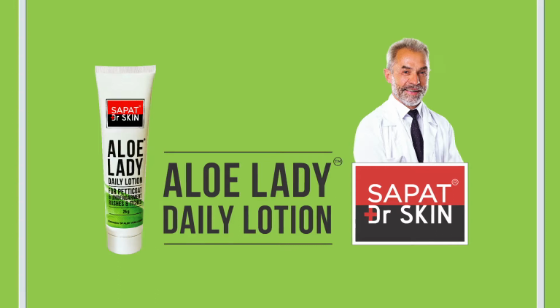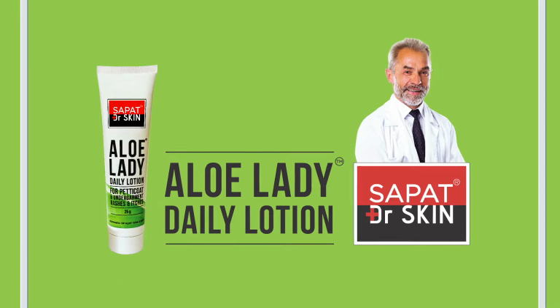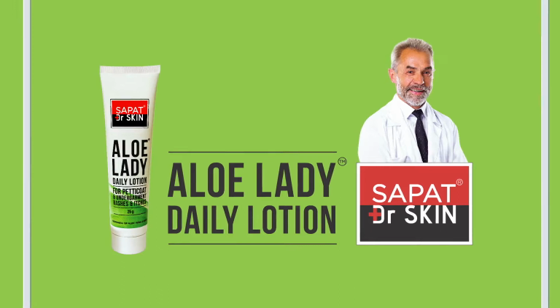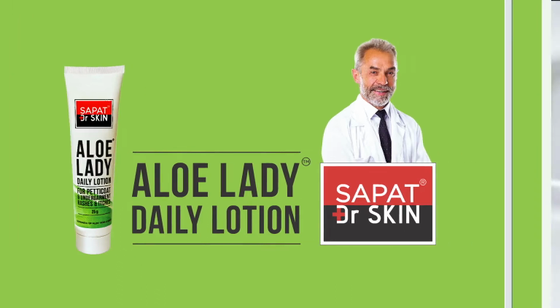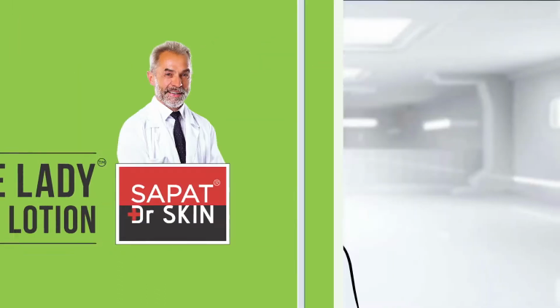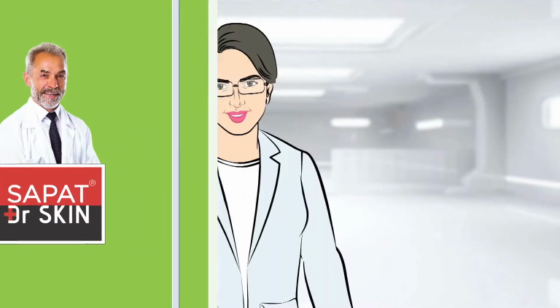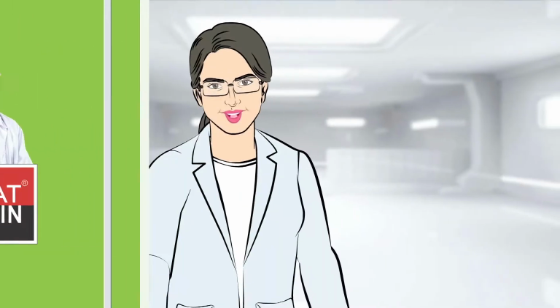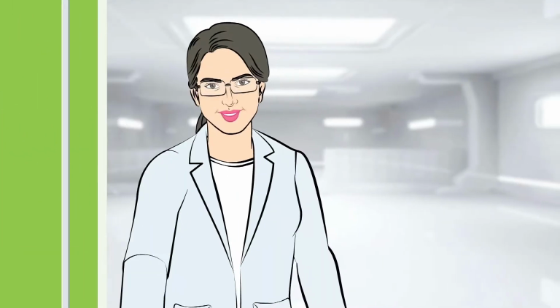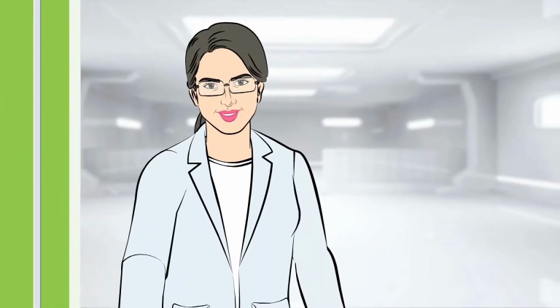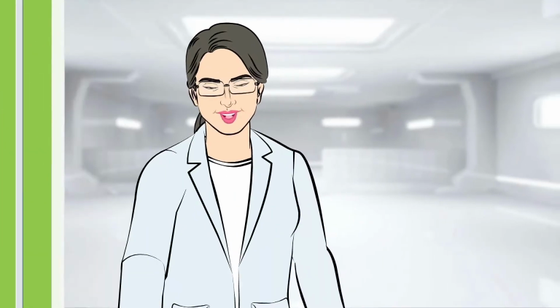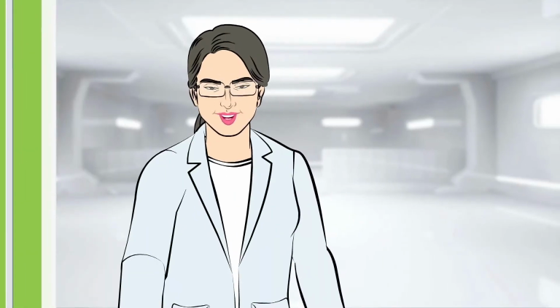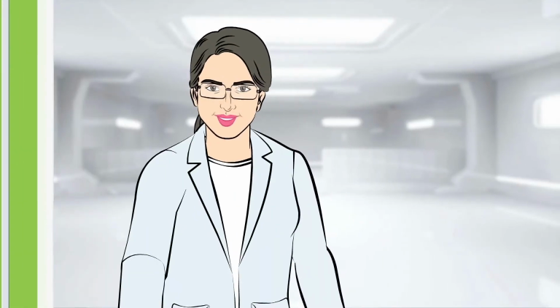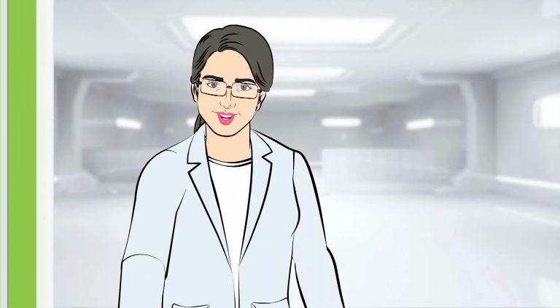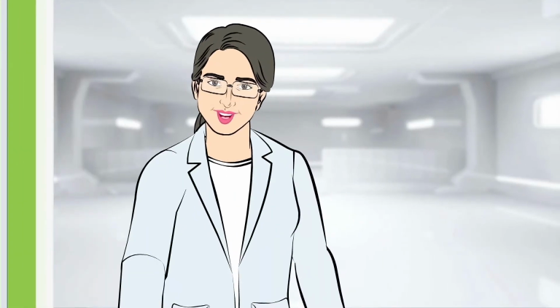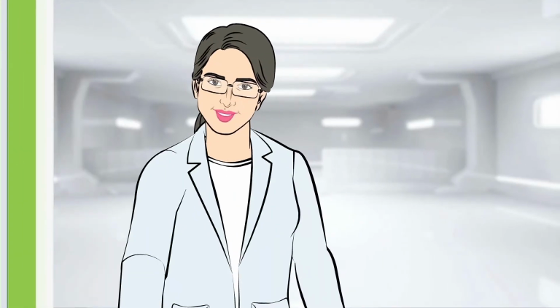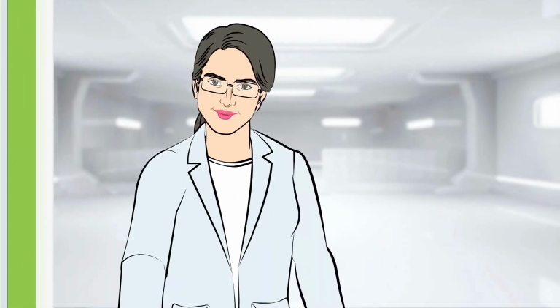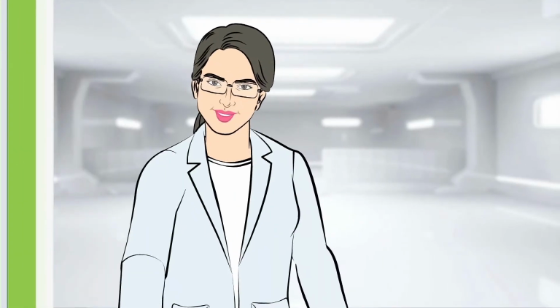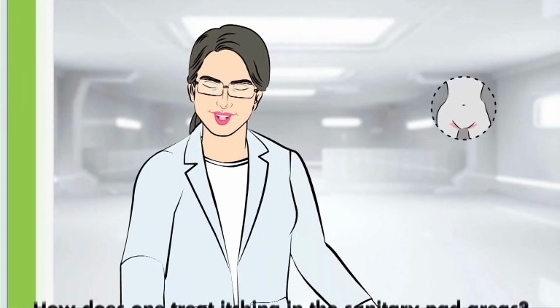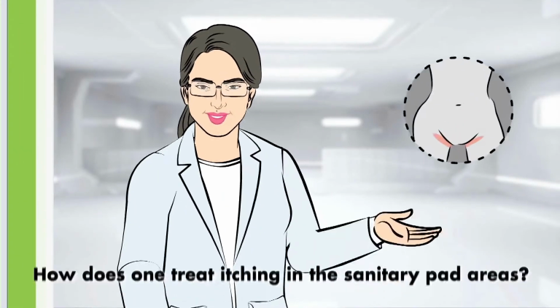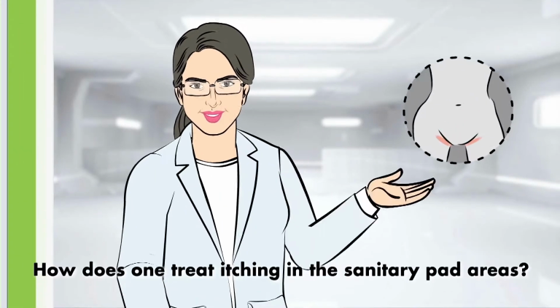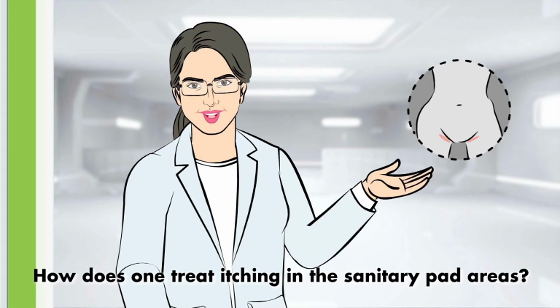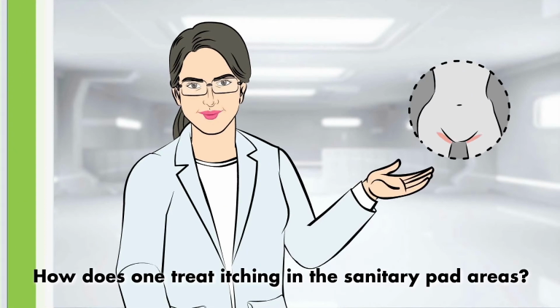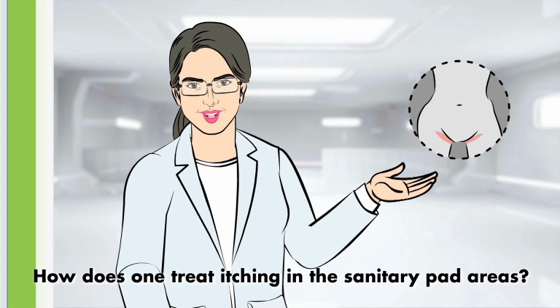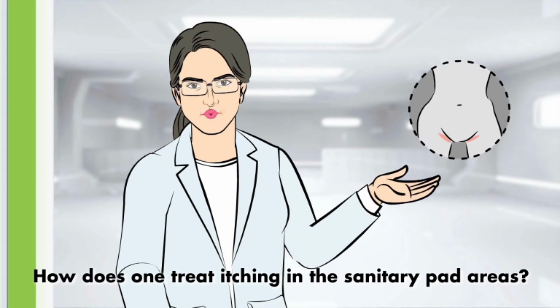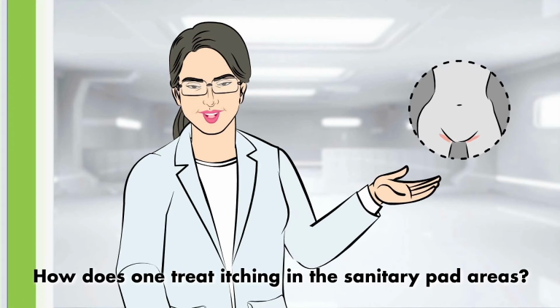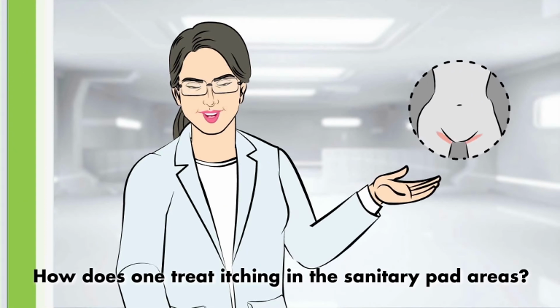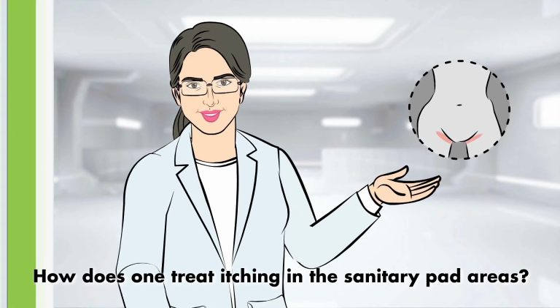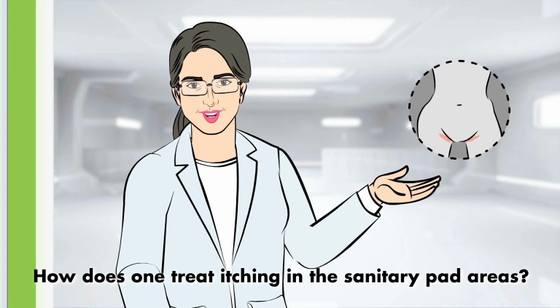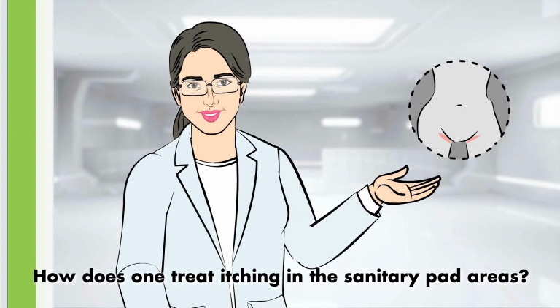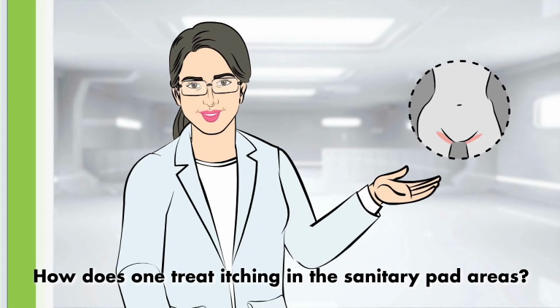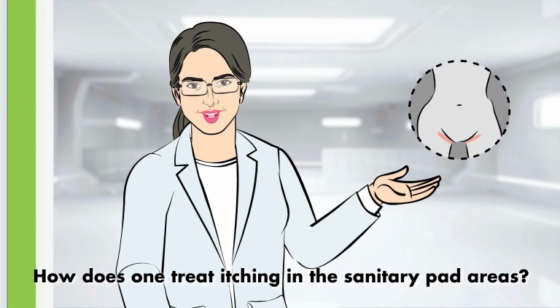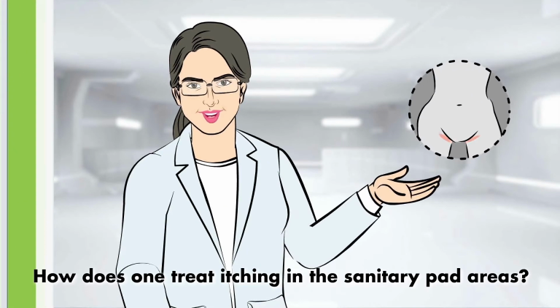At Sapat Dr. Skin Labs, someone asked us: how does one treat itching in the sanitary pad areas?